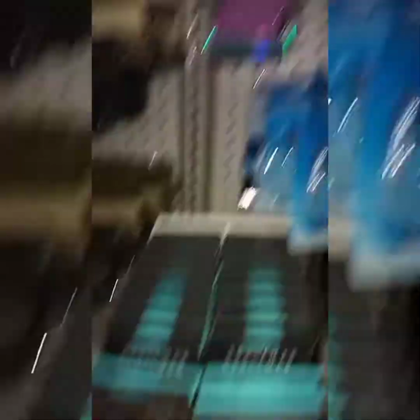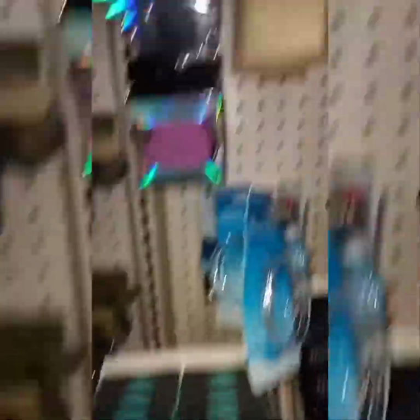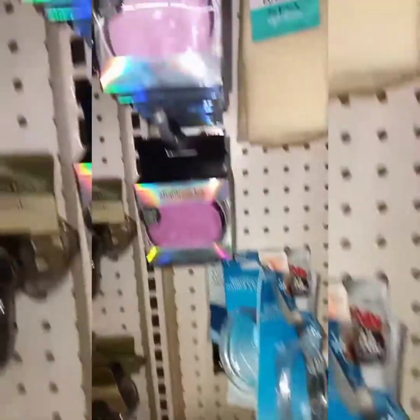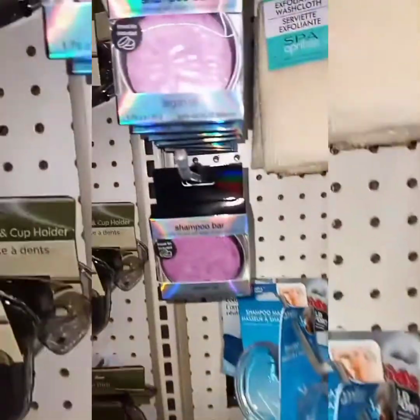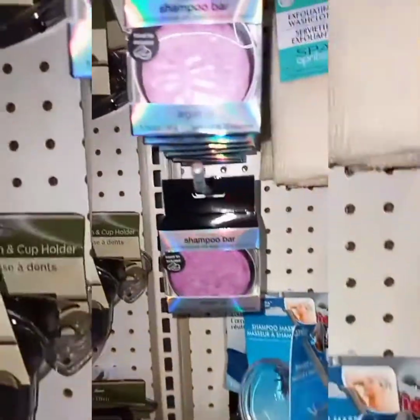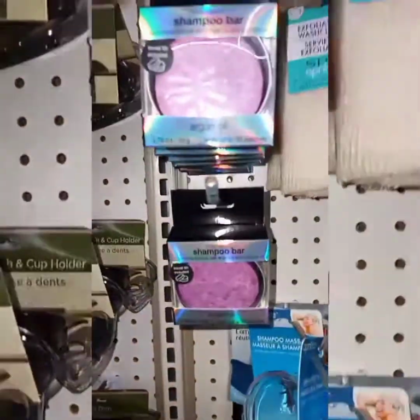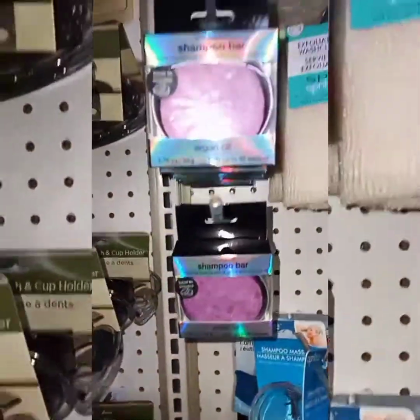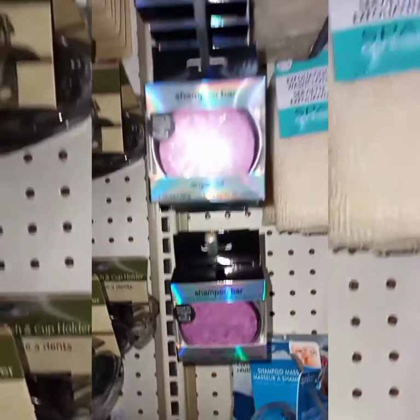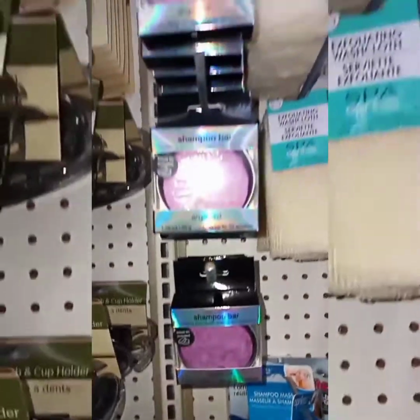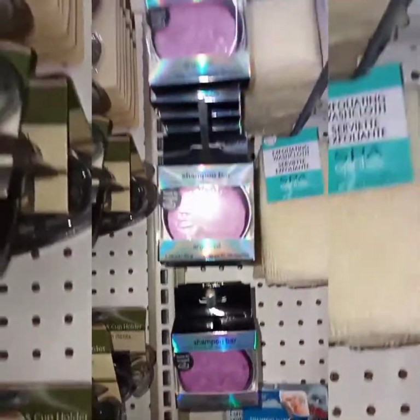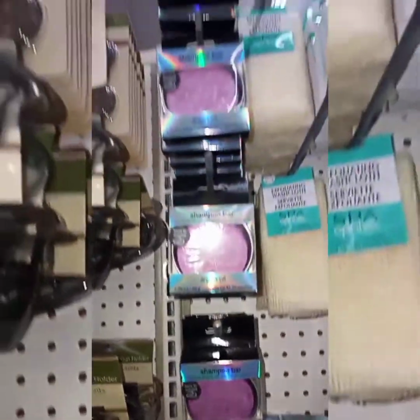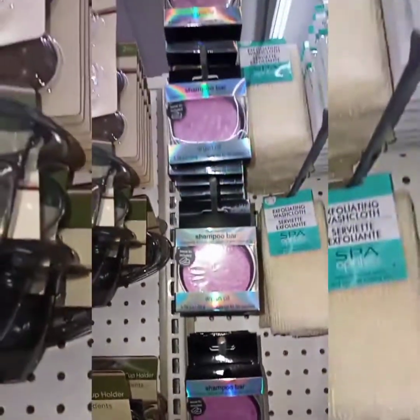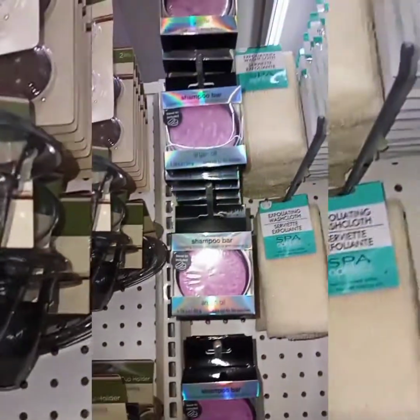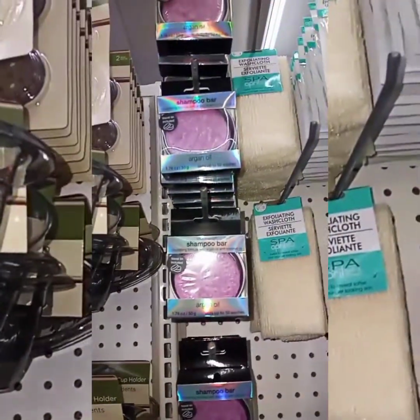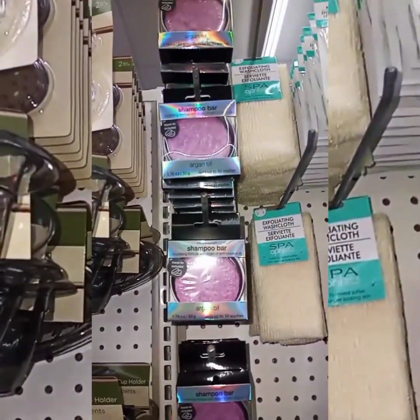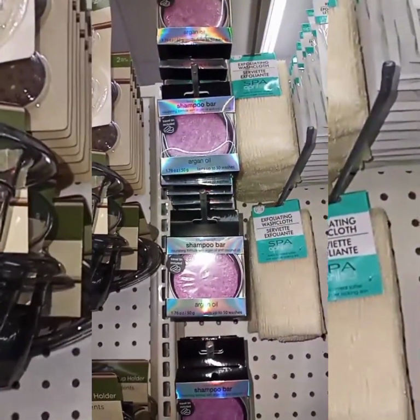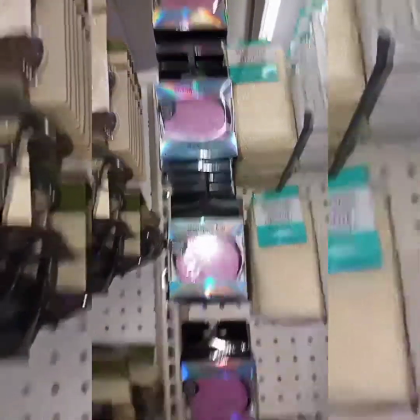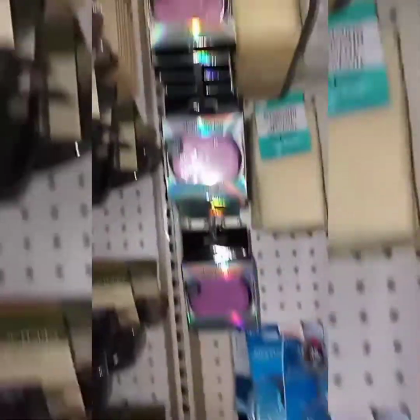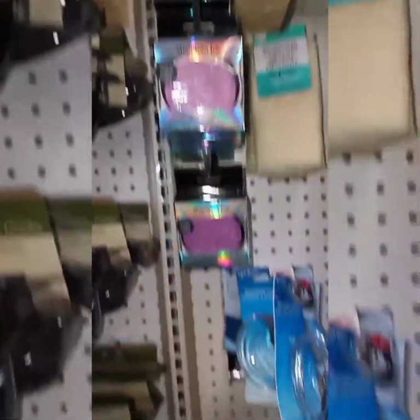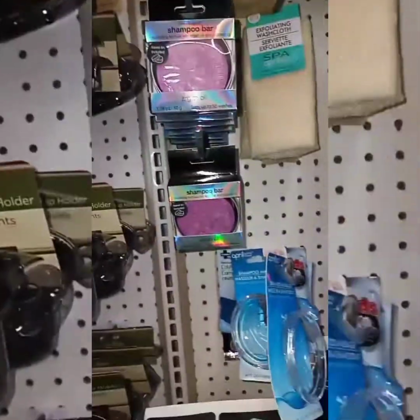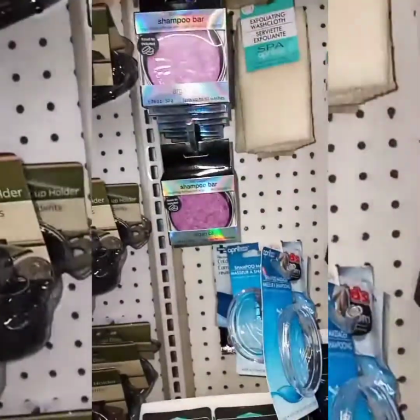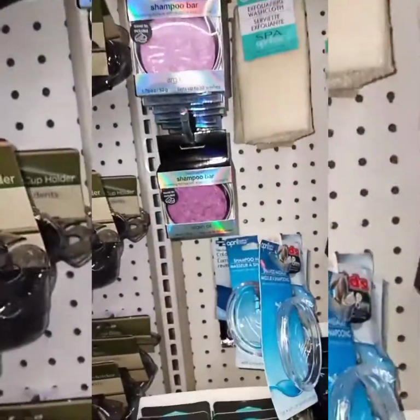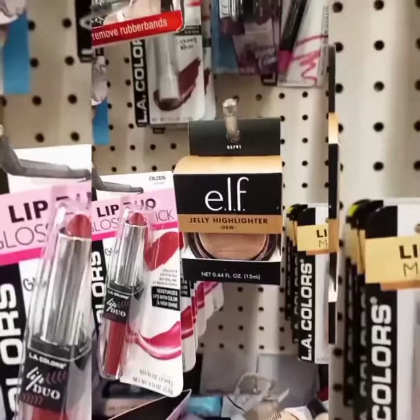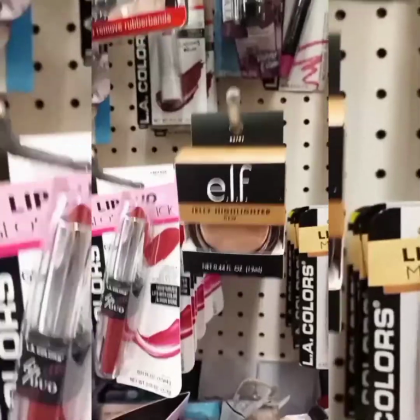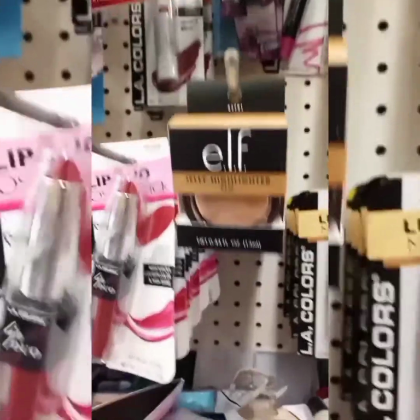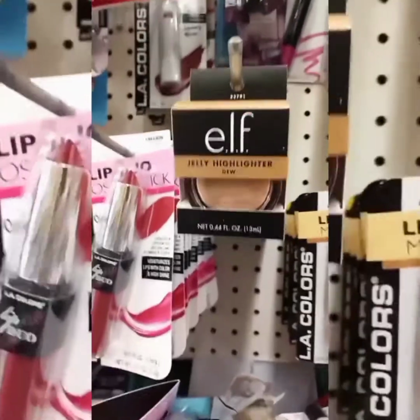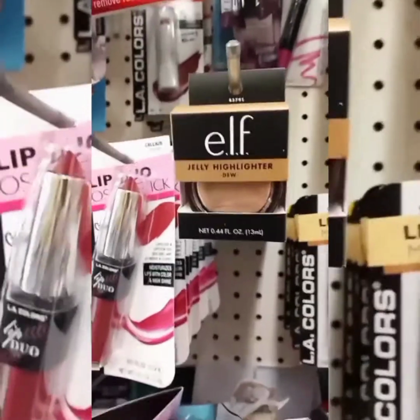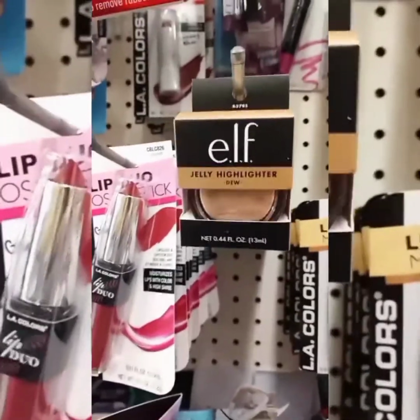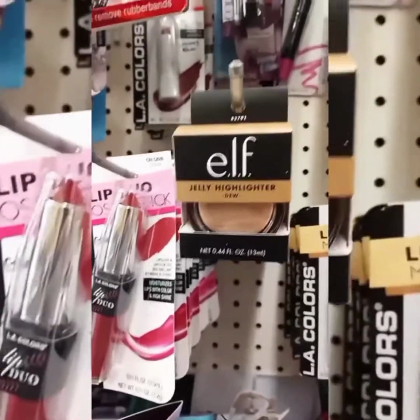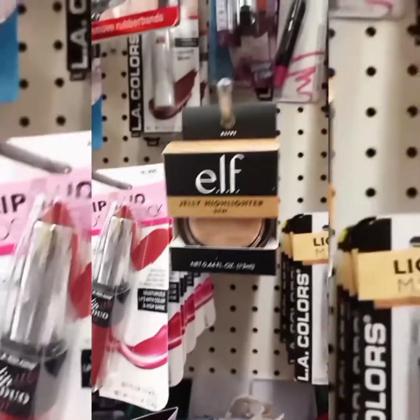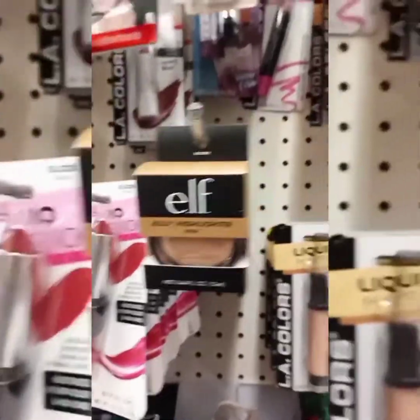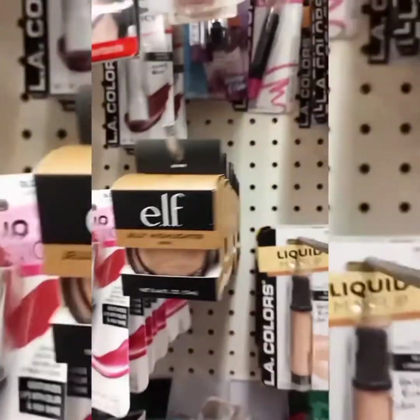That's my kitty, excuse her. Now these are shampoo bars. I thought they were pretty interesting, but I wasn't in the market for buying those.